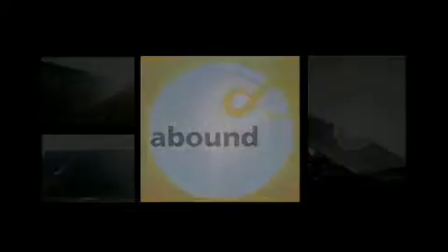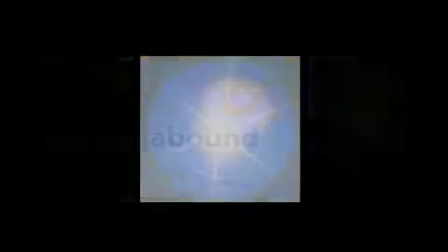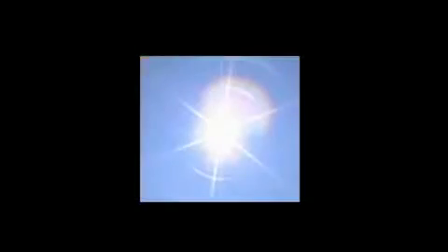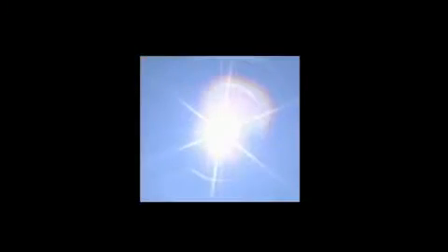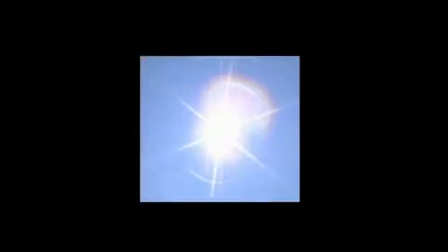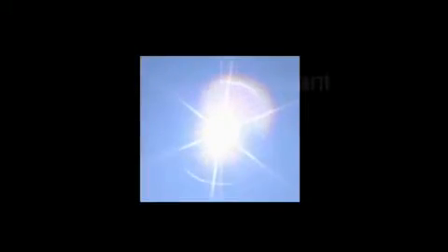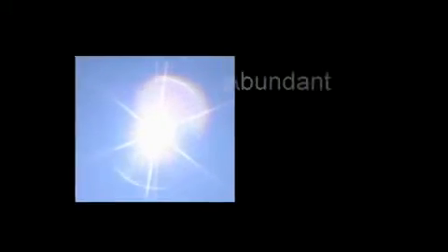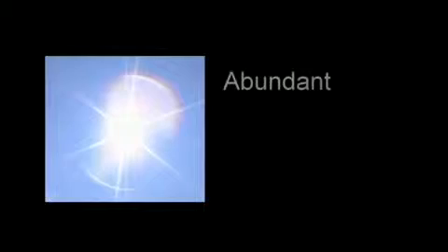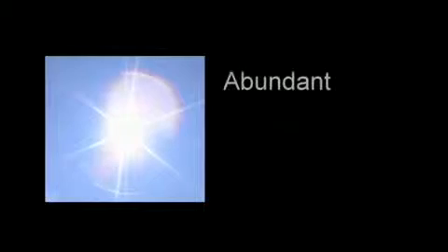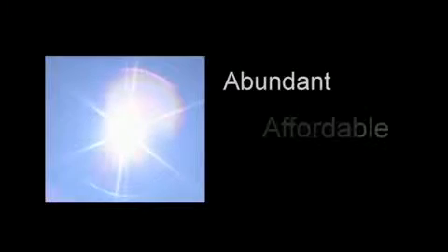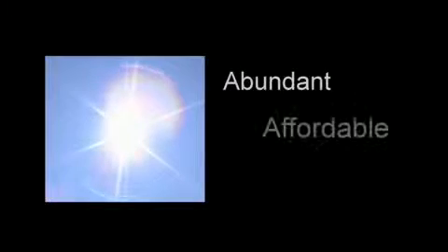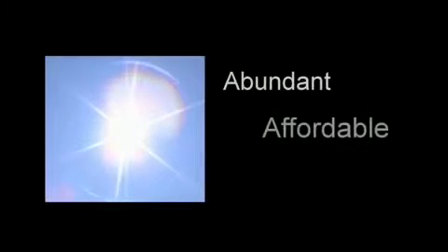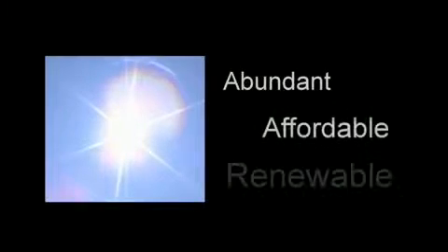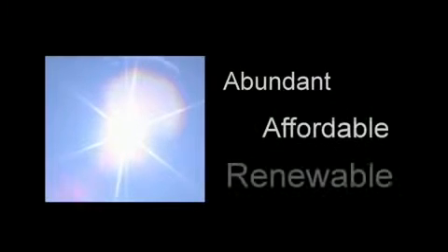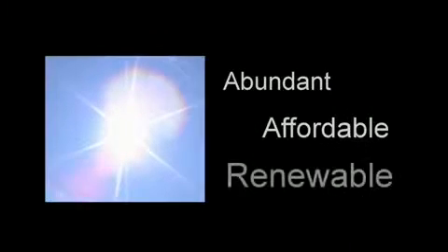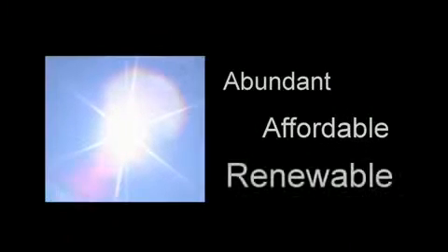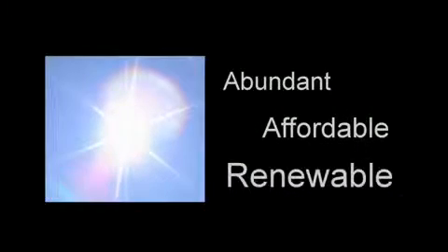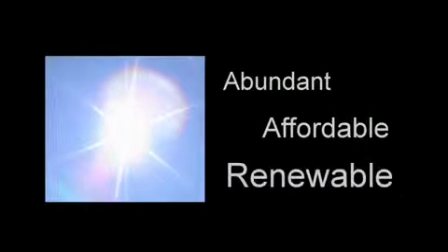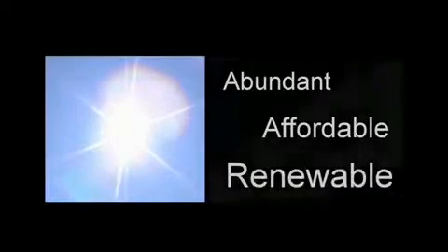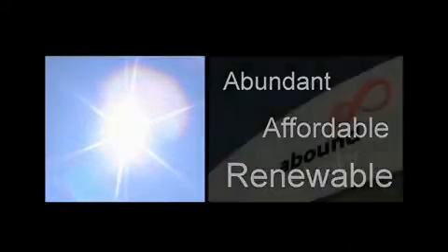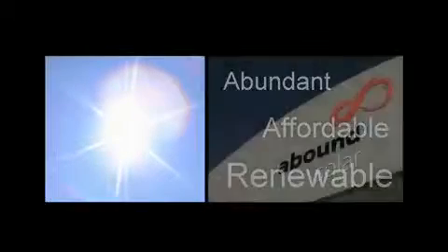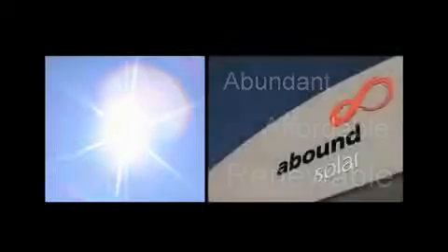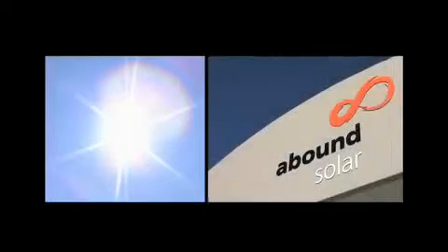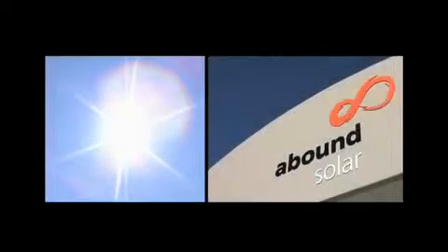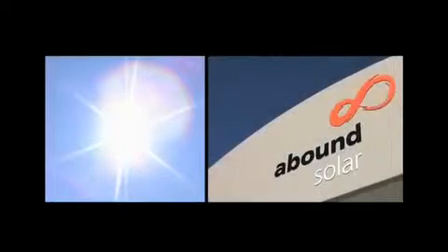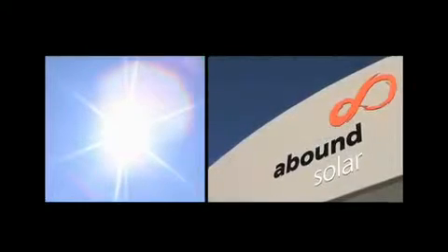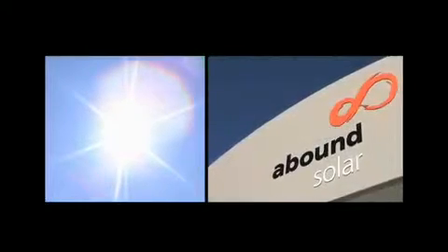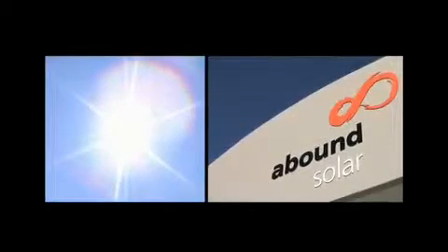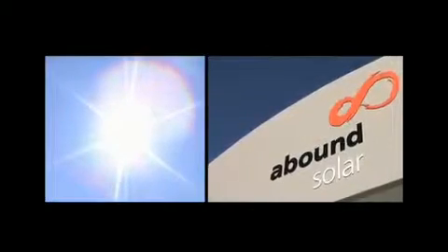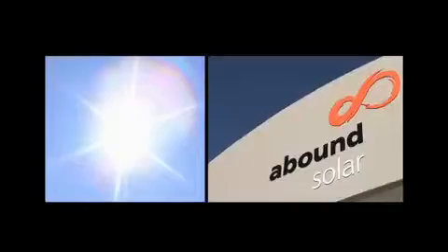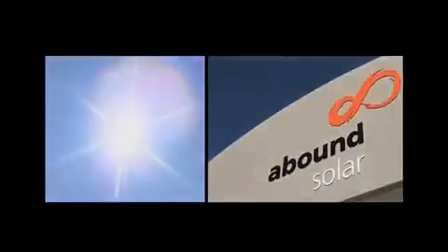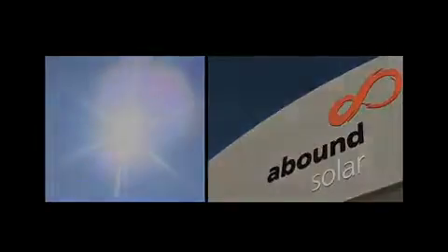Solar energy — it is abundant, affordable, renewable, and it could transform the way we power the world.